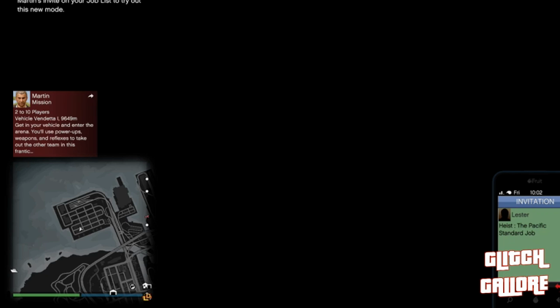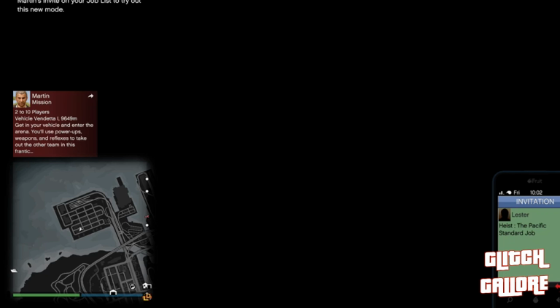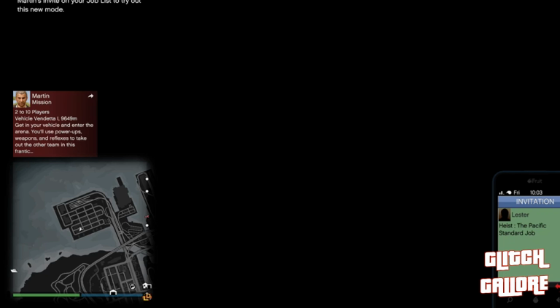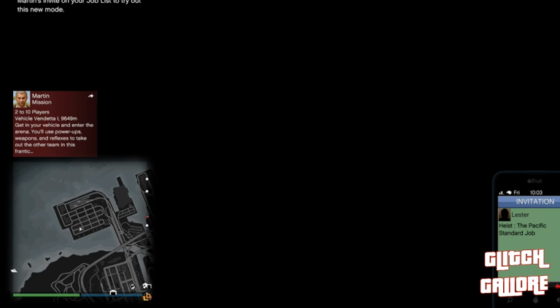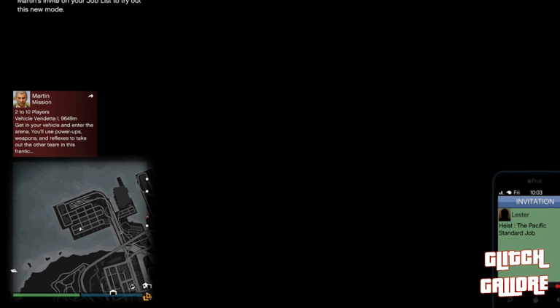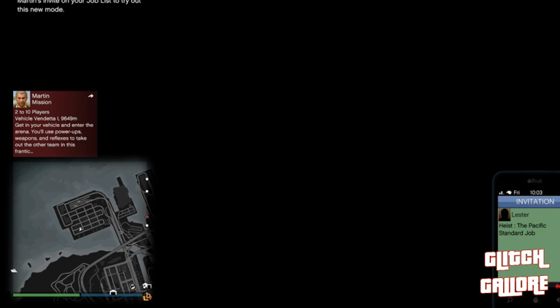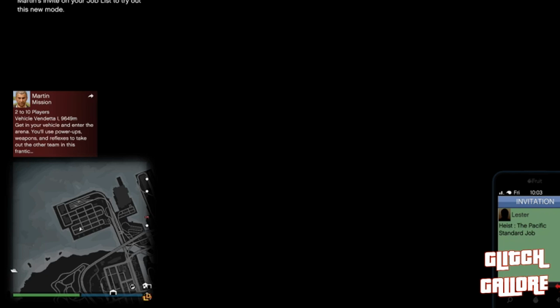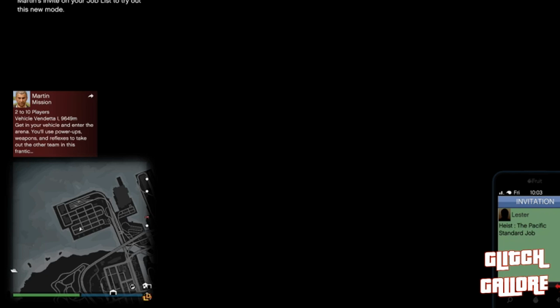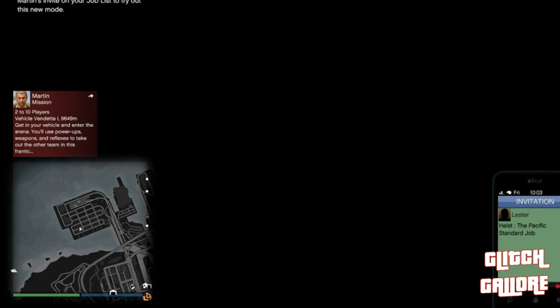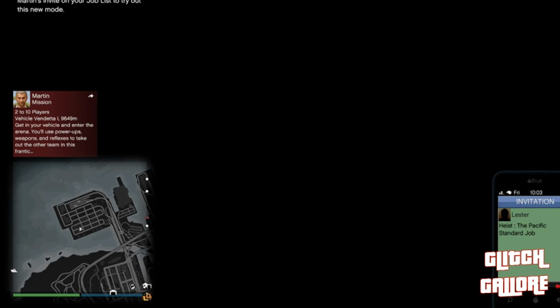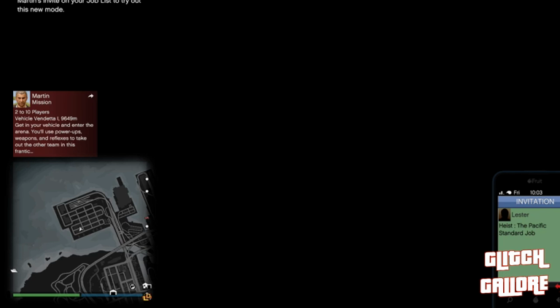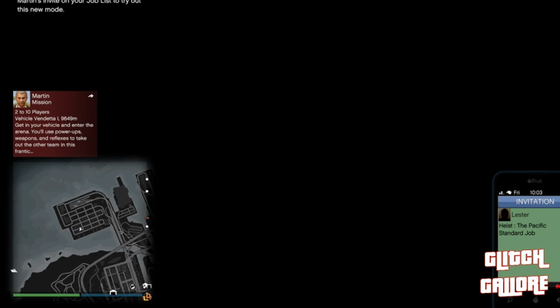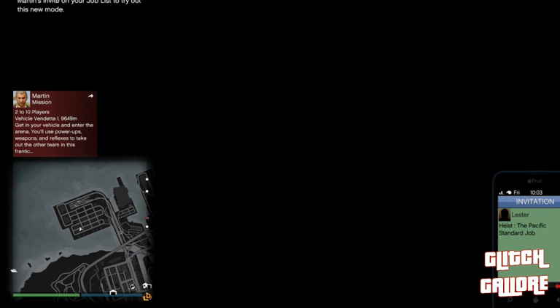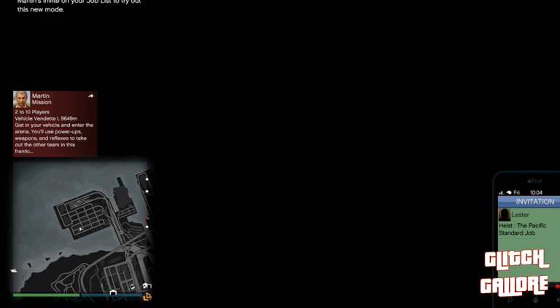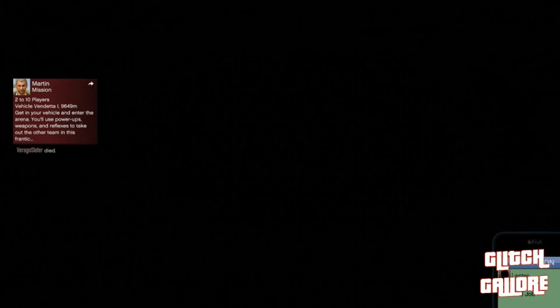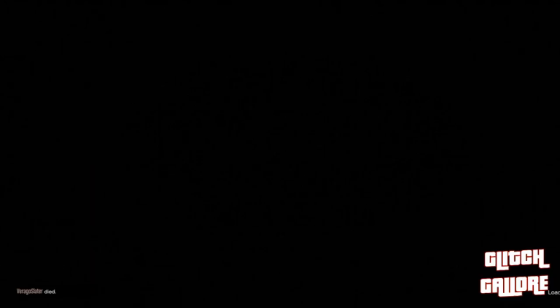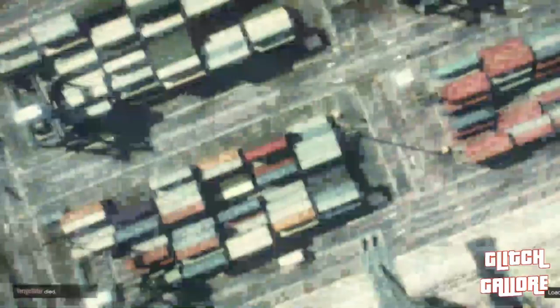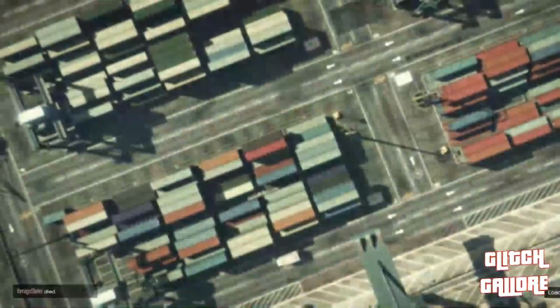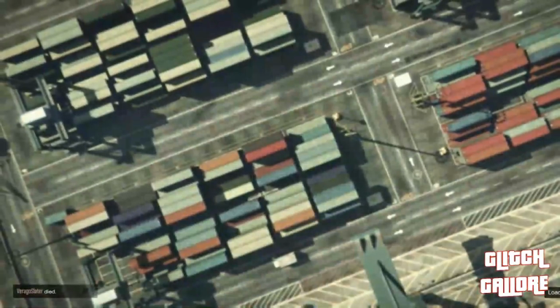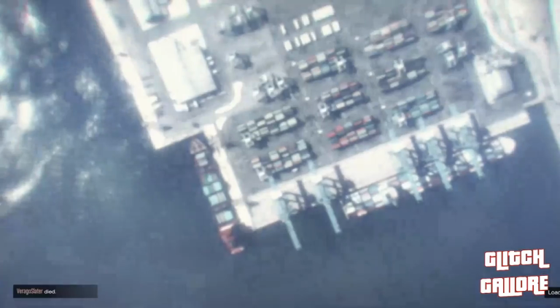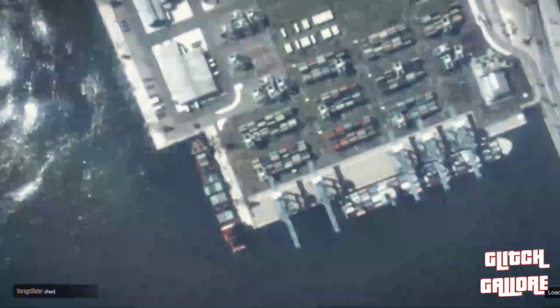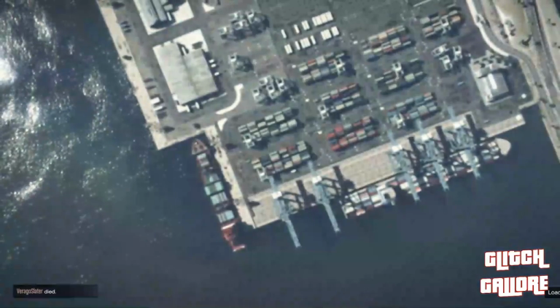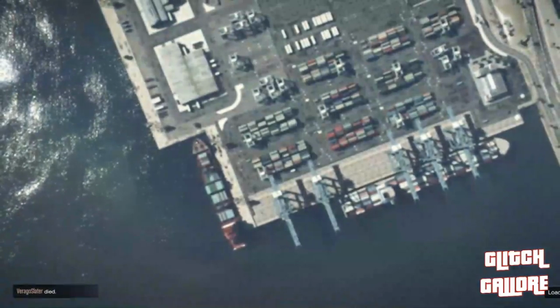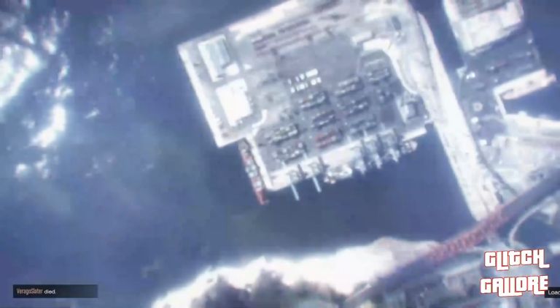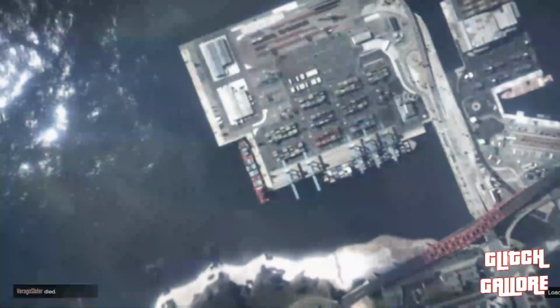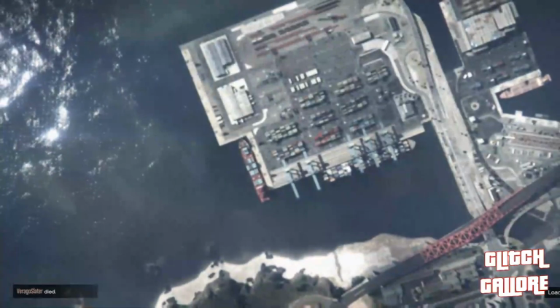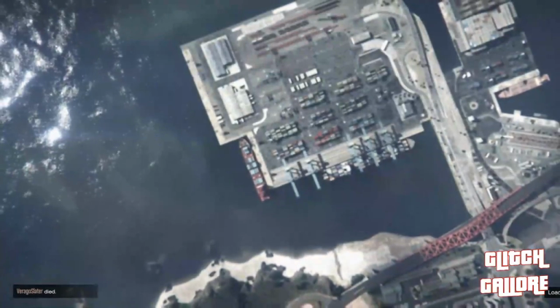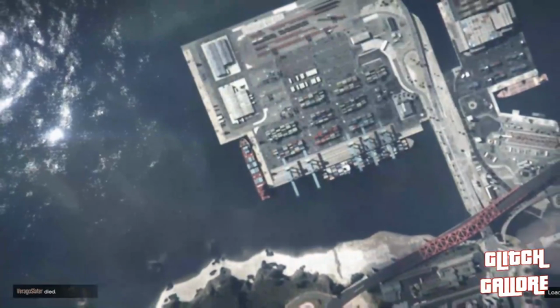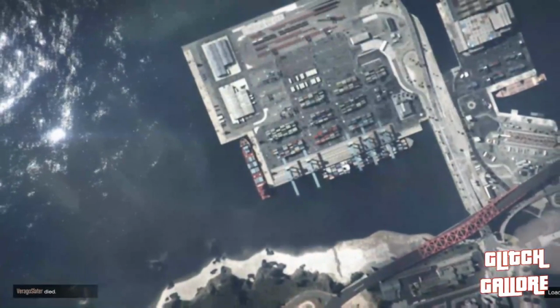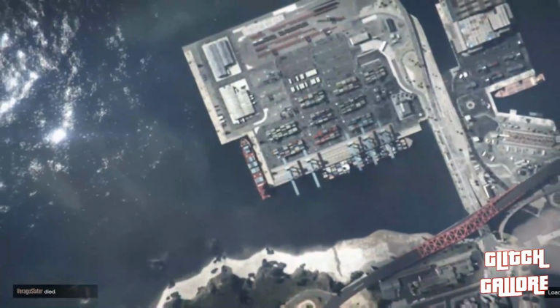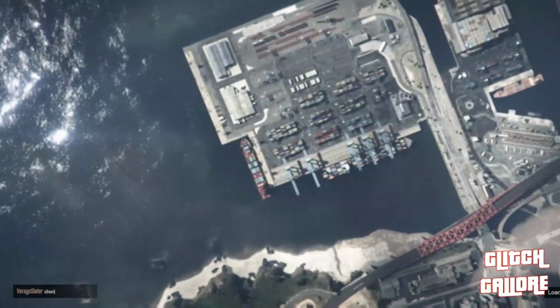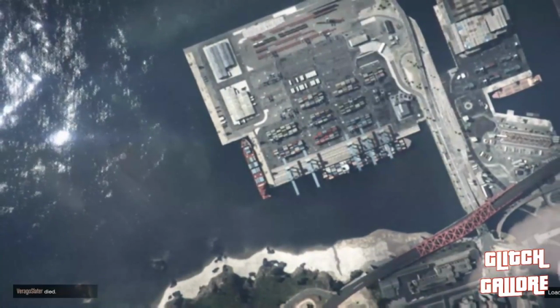So I'm simply just going to accept Lester's text. I'm getting teleported back into my heist room.